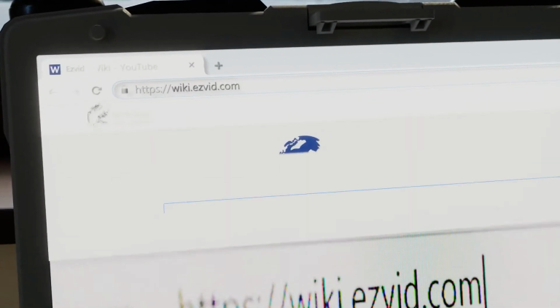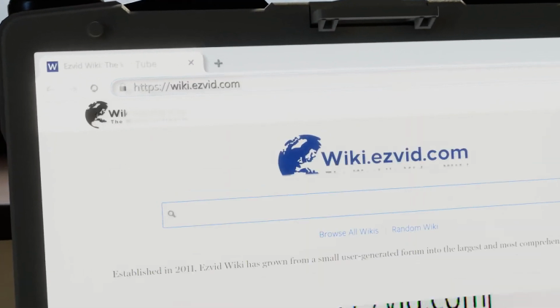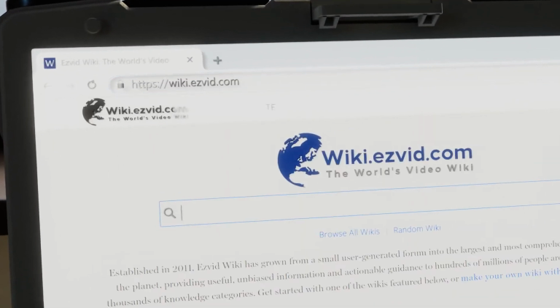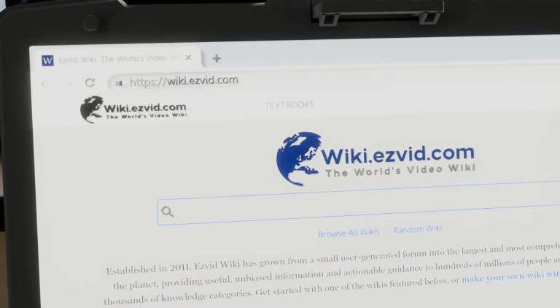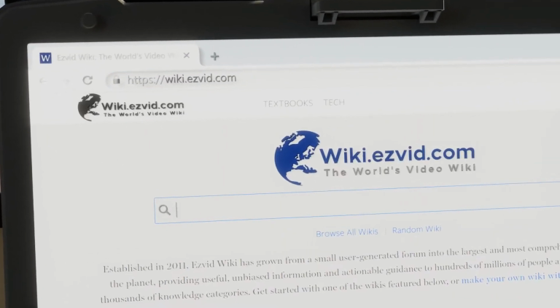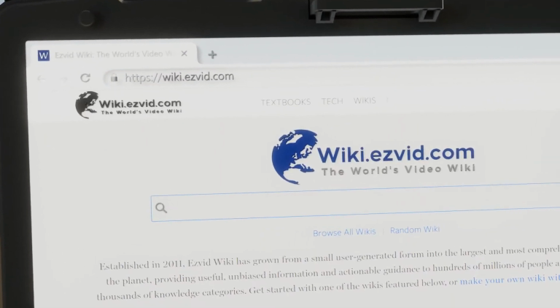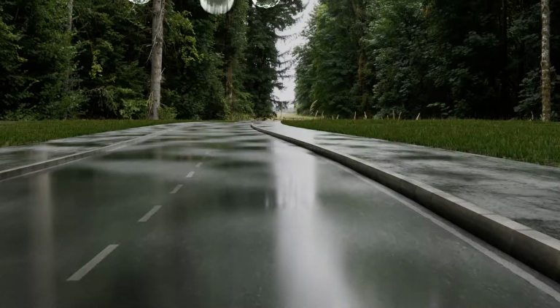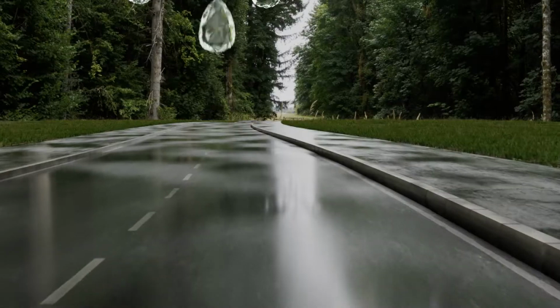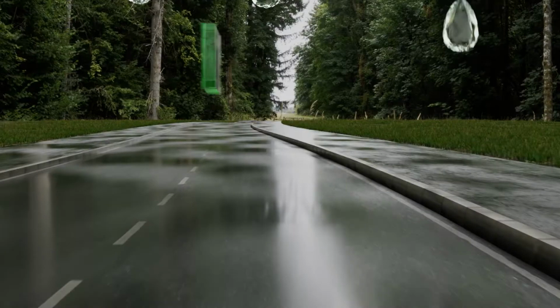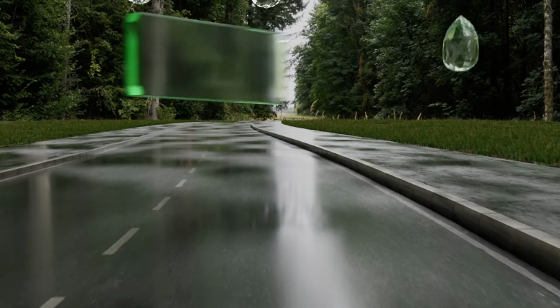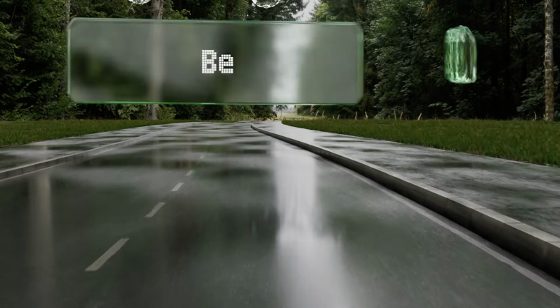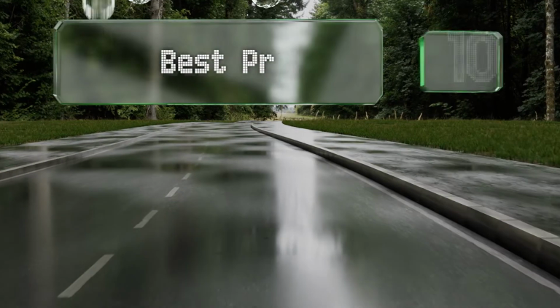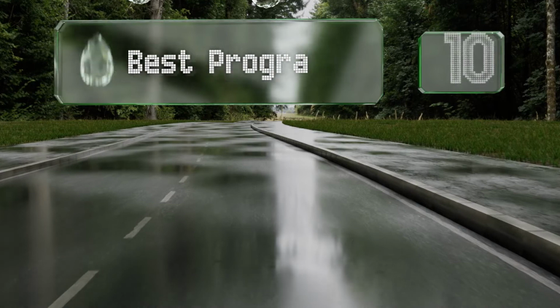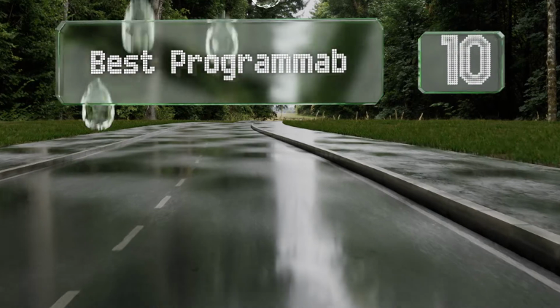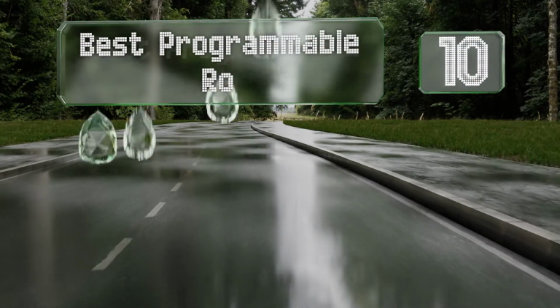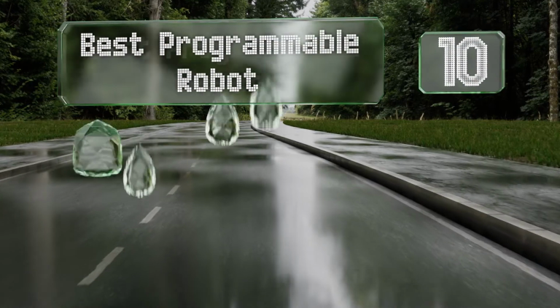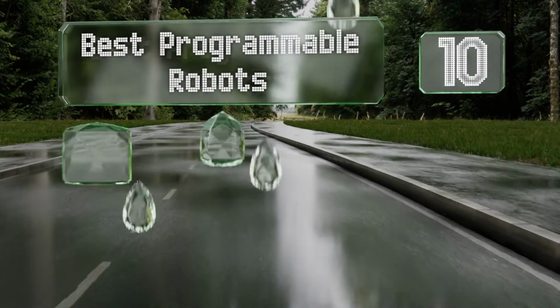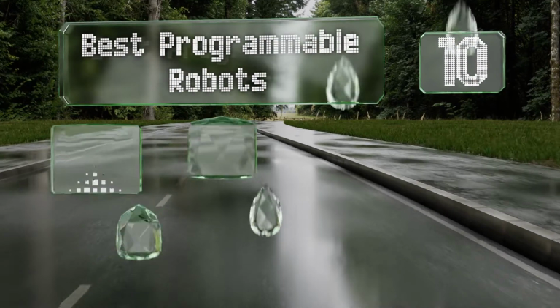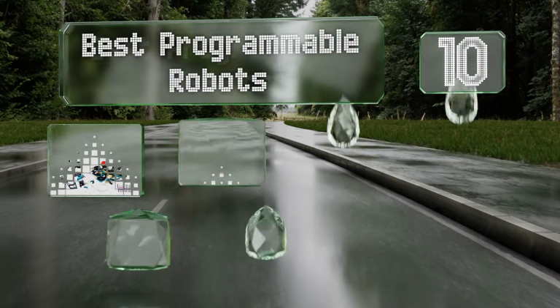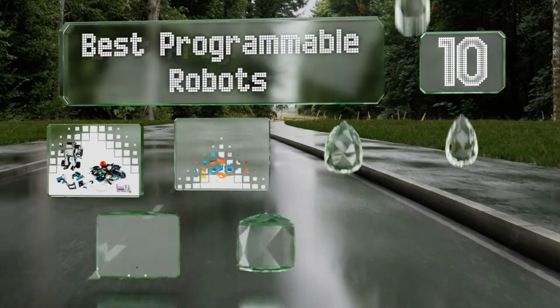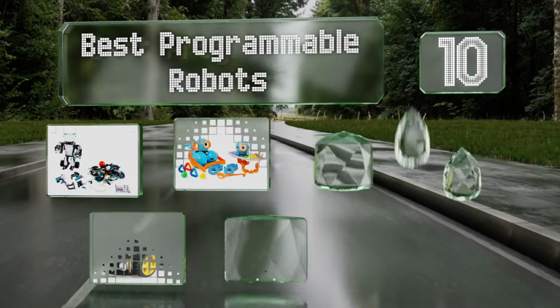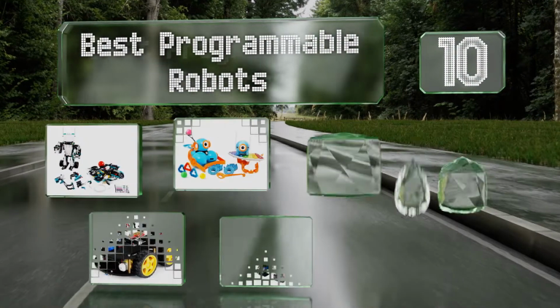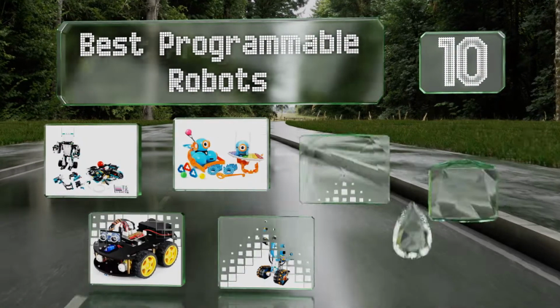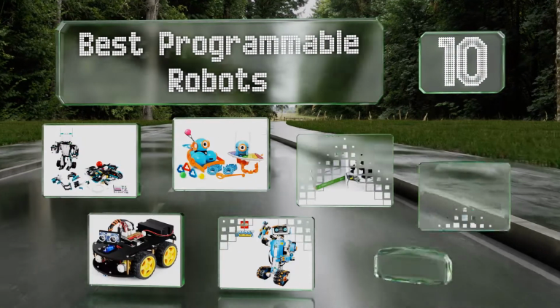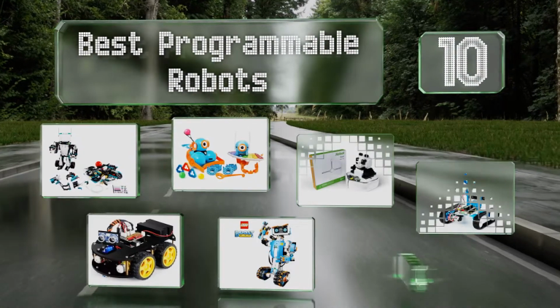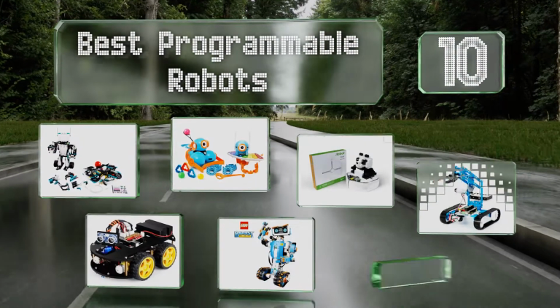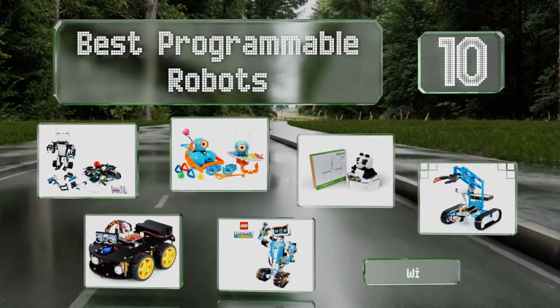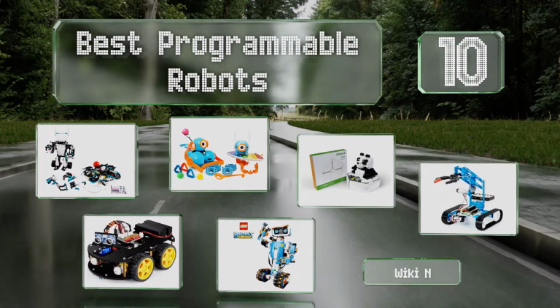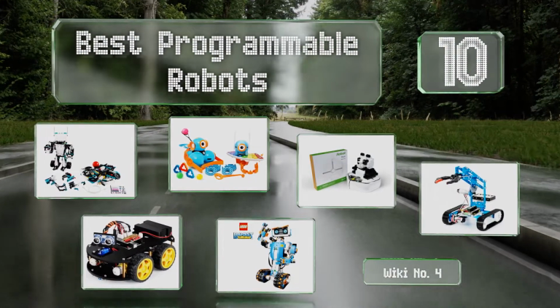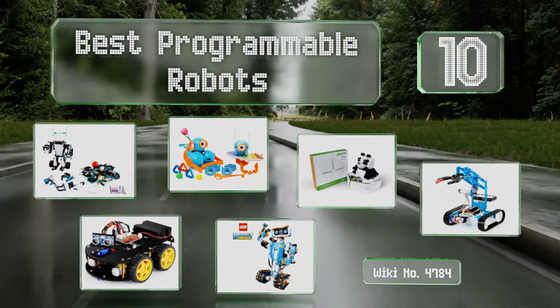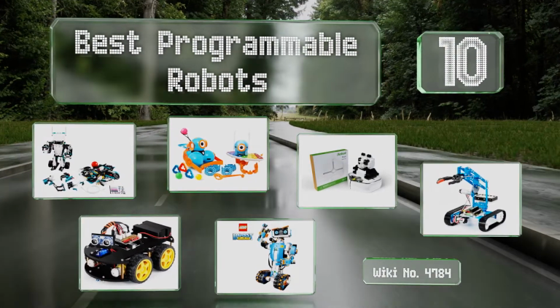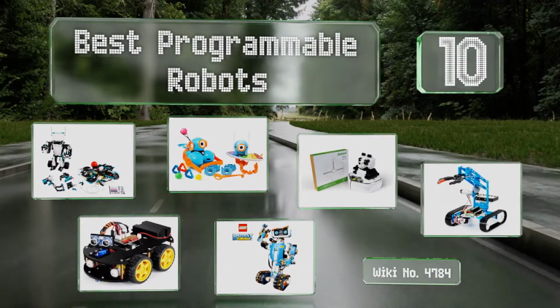EasyVid presents the 10 best programmable robots. Let's get started with the list.